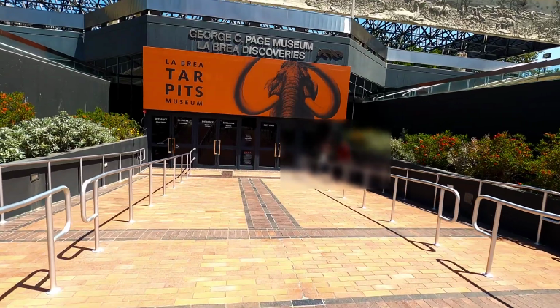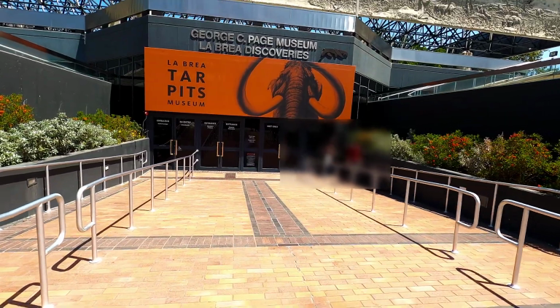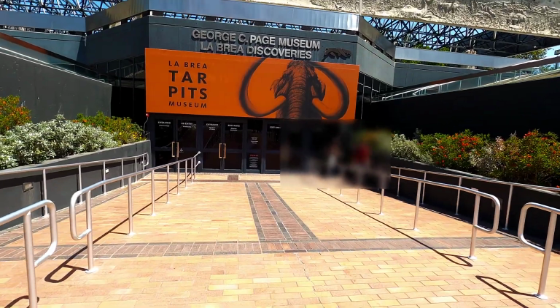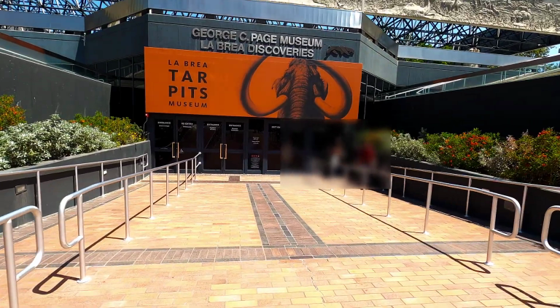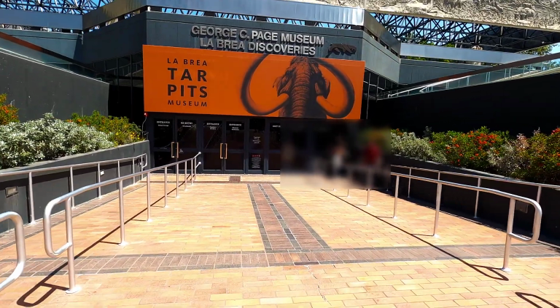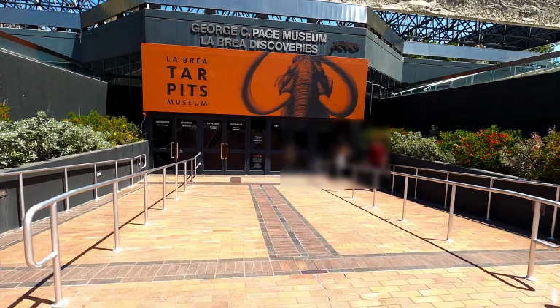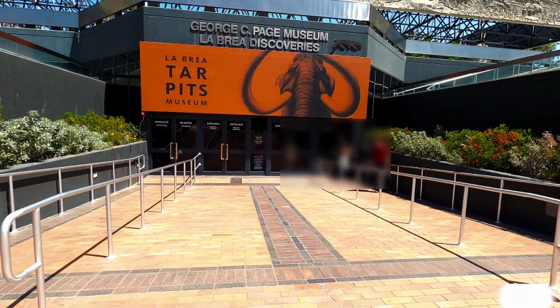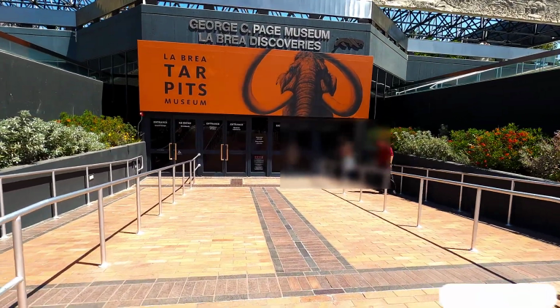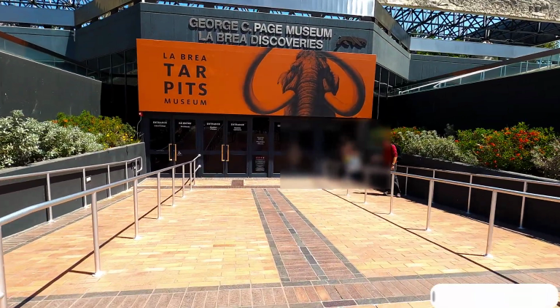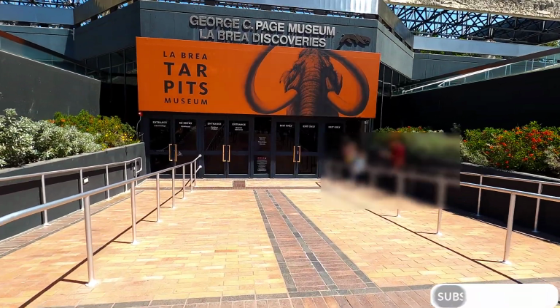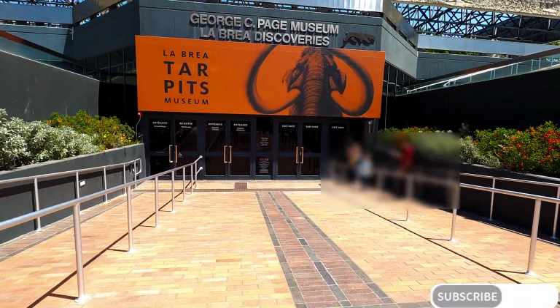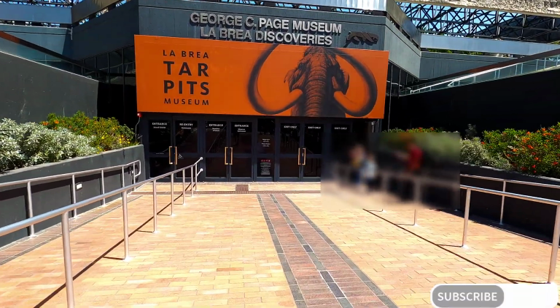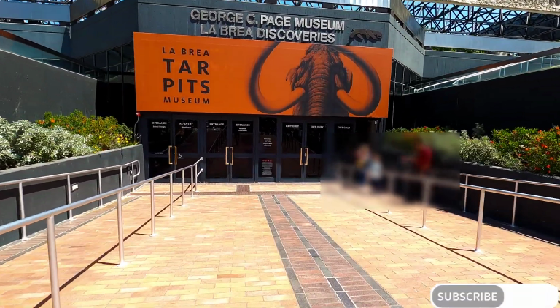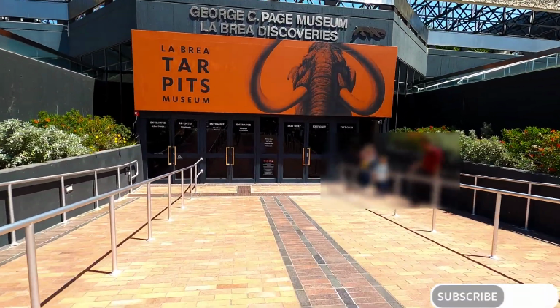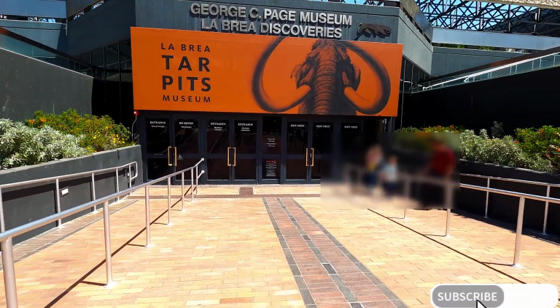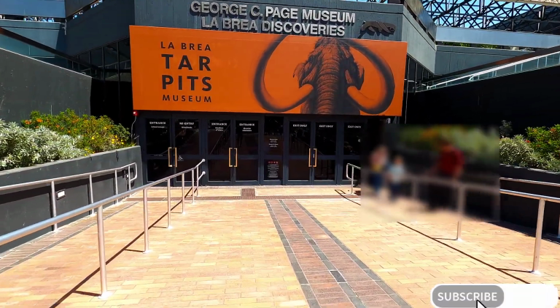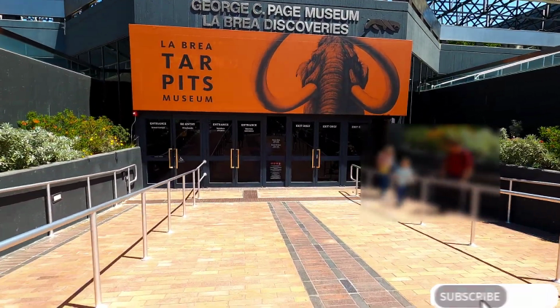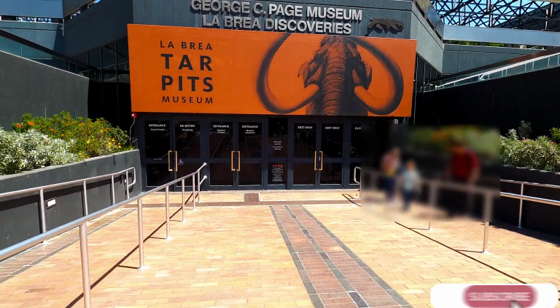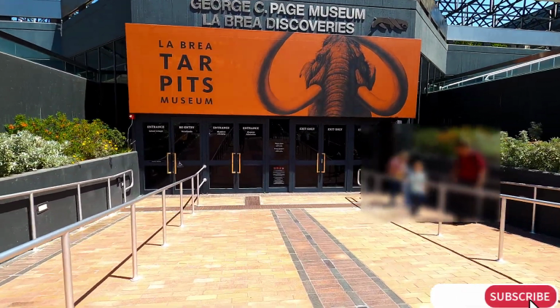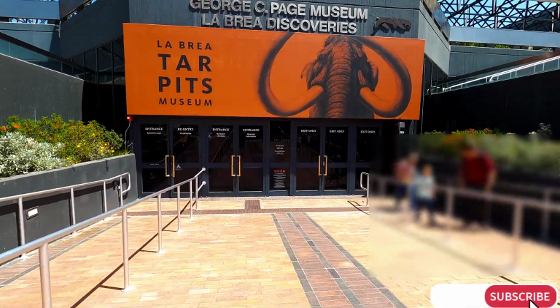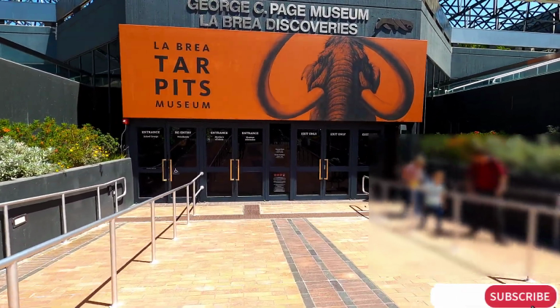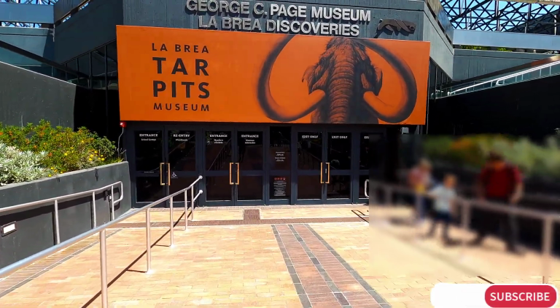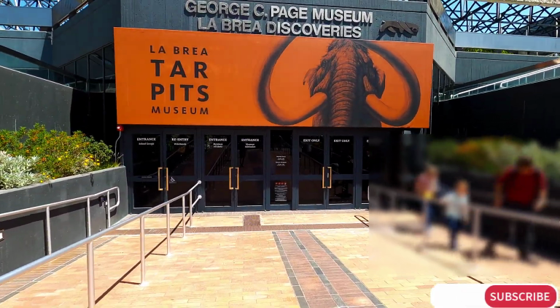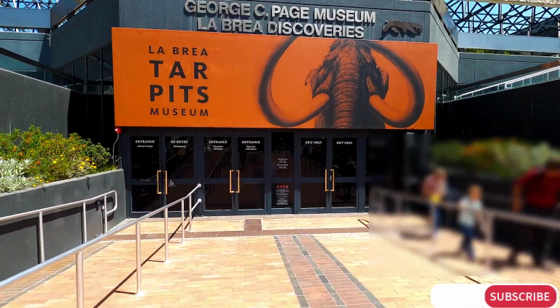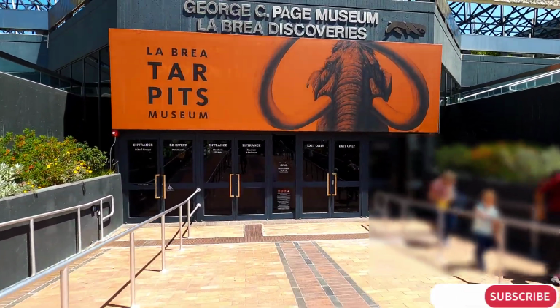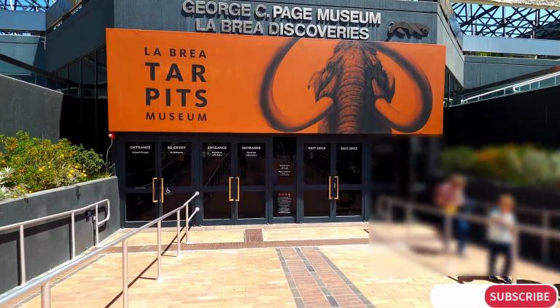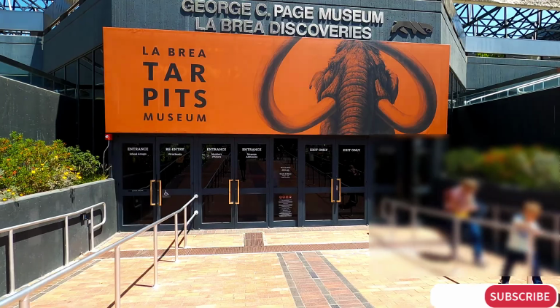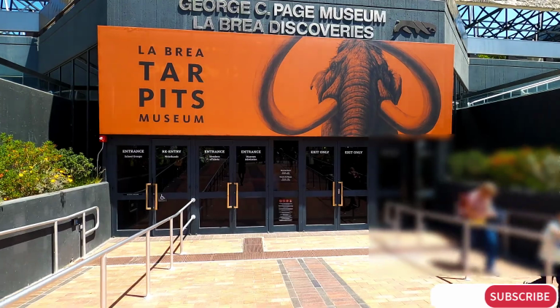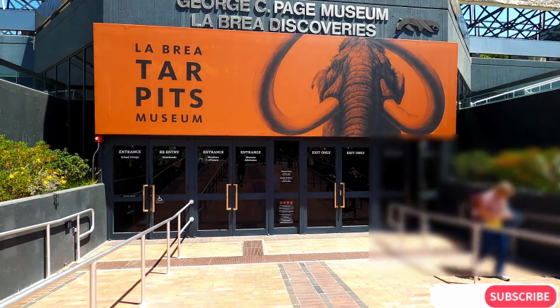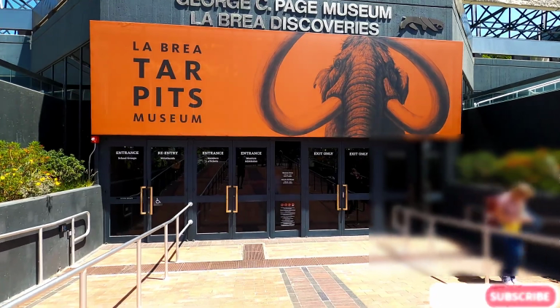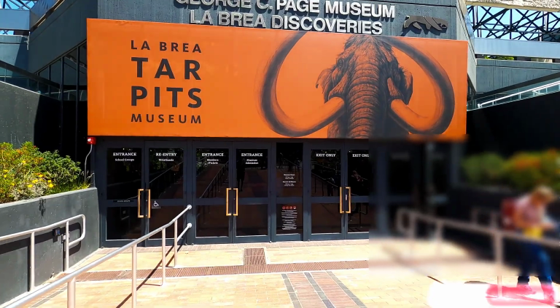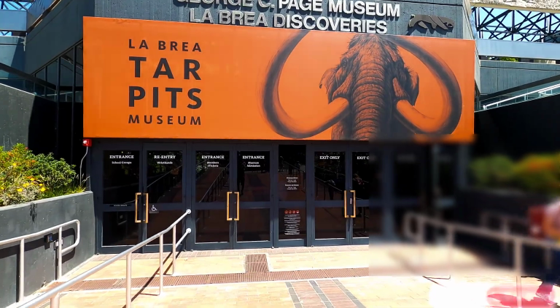The fossils and findings are kept in the Page Museum close by. Let's go to the museum.